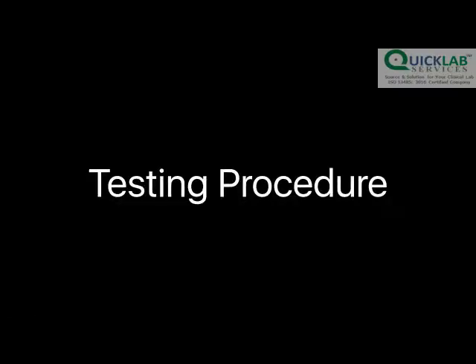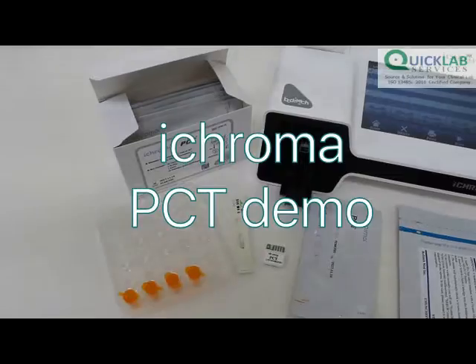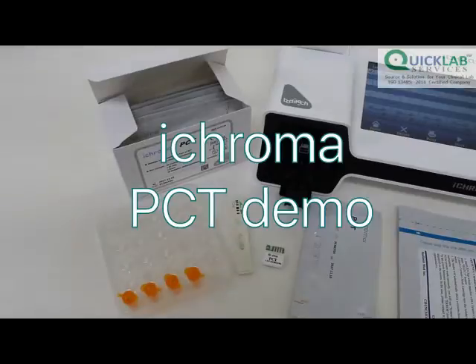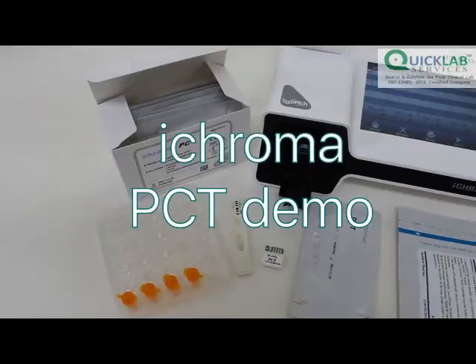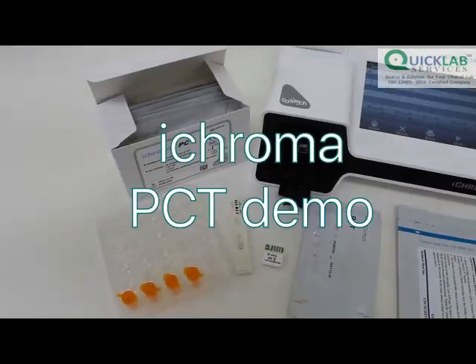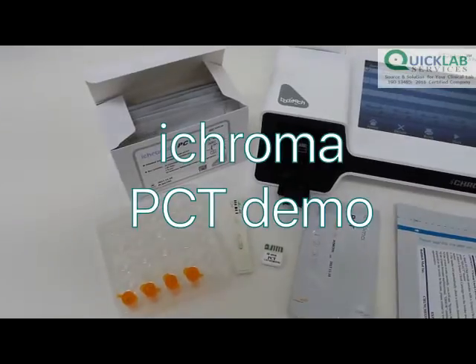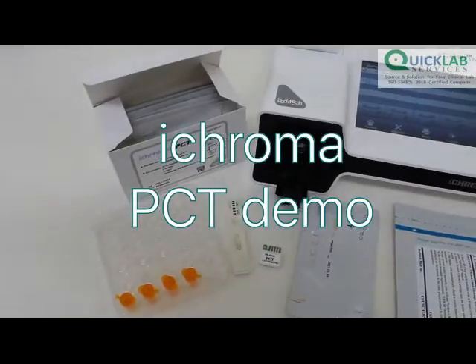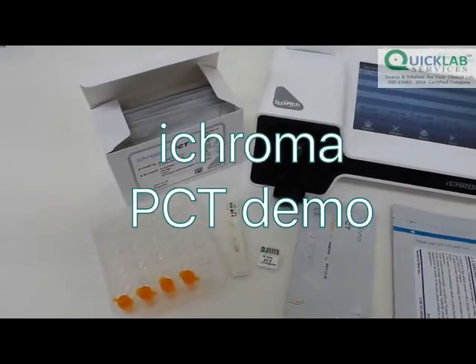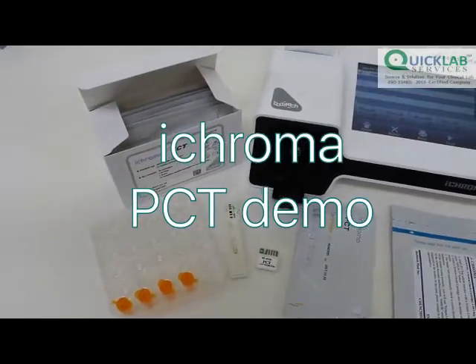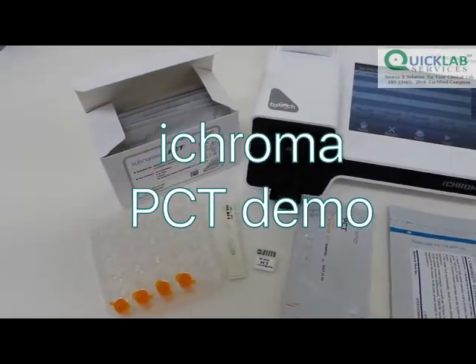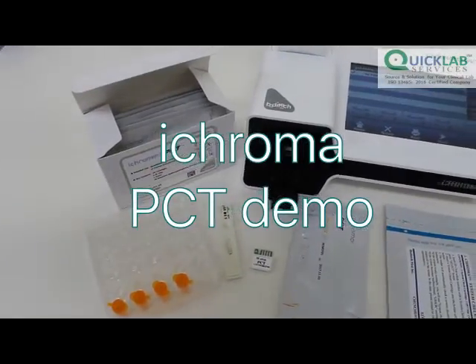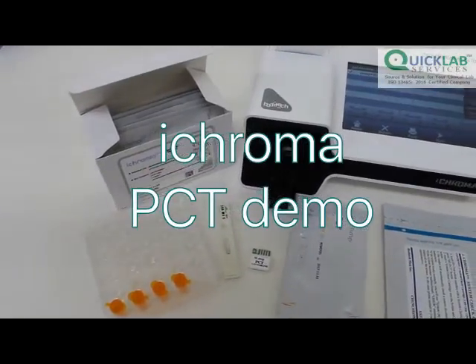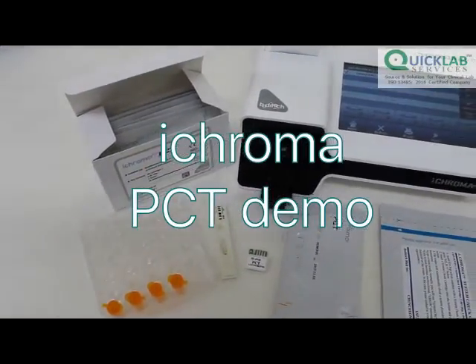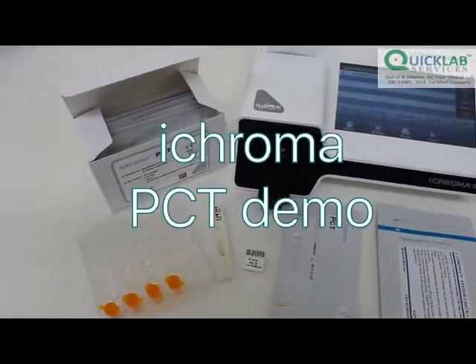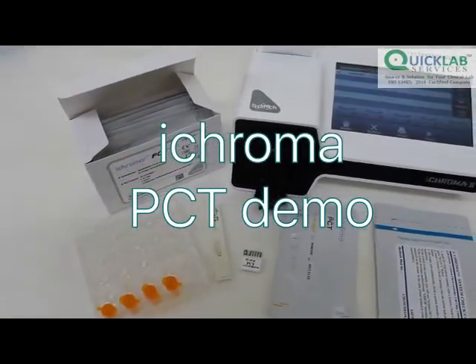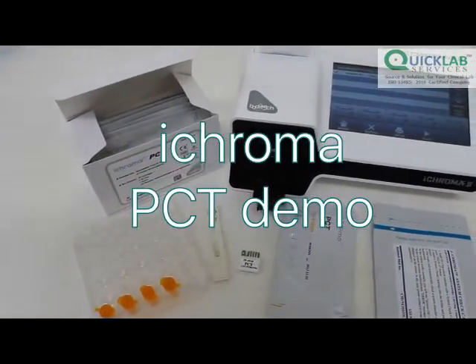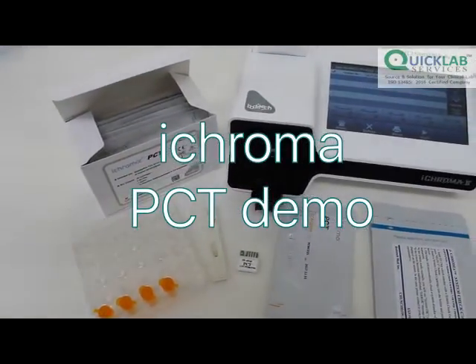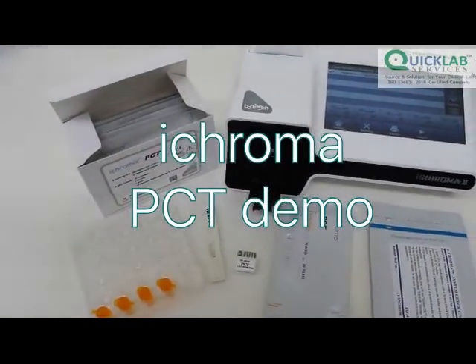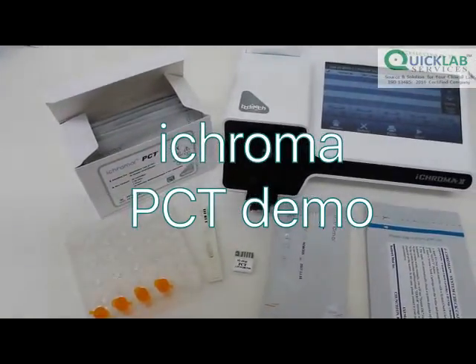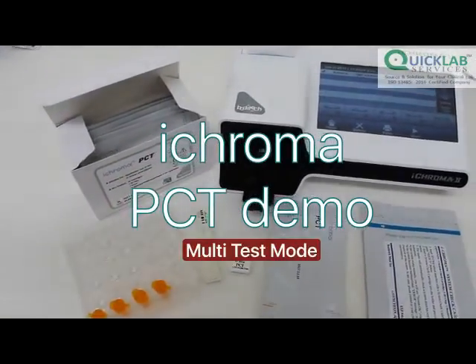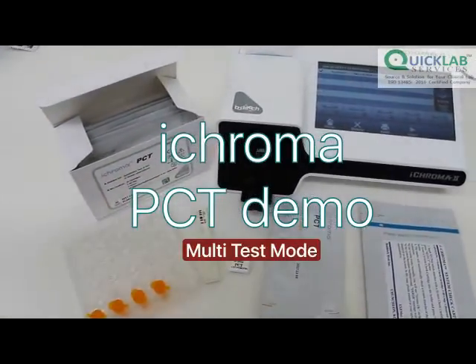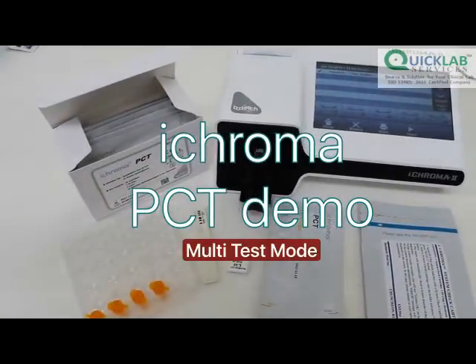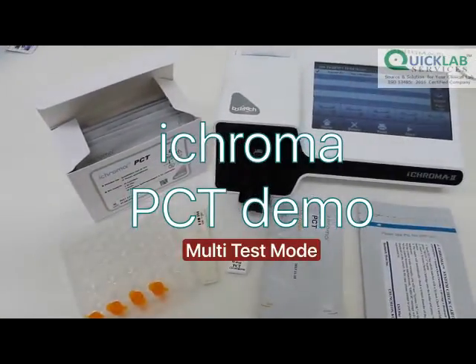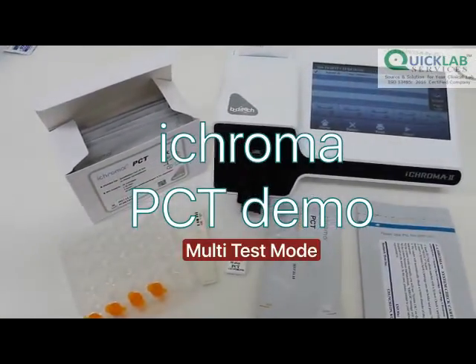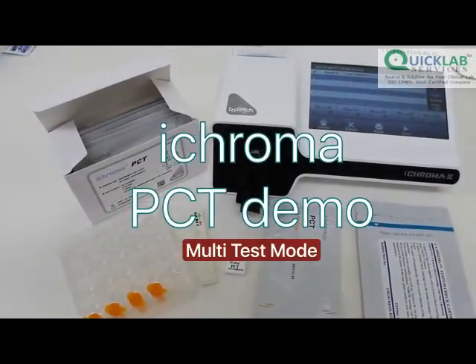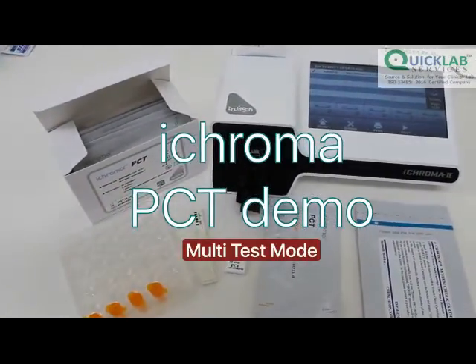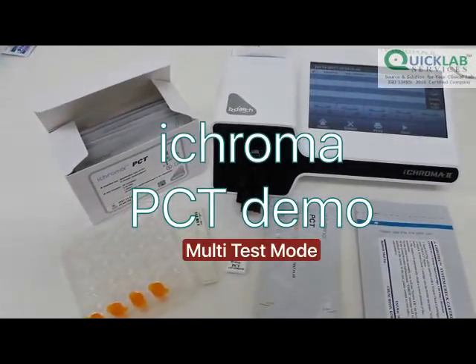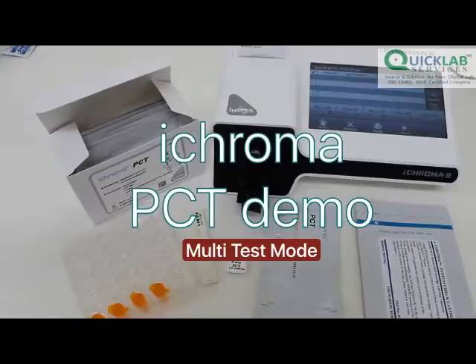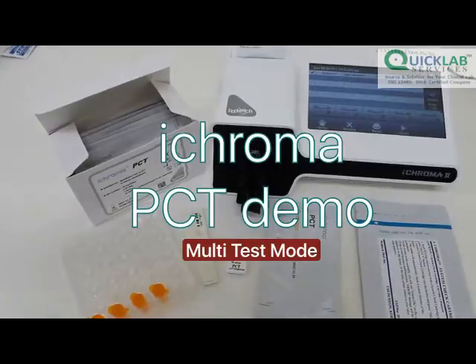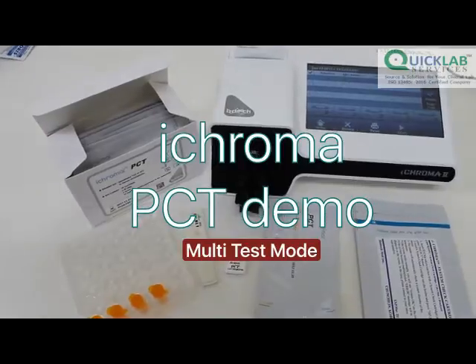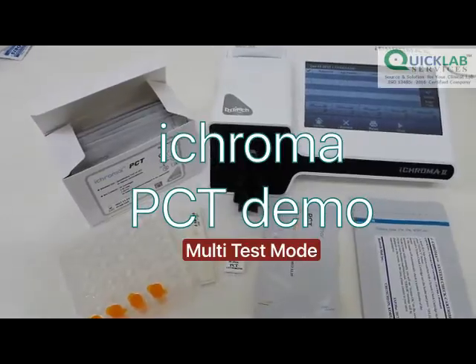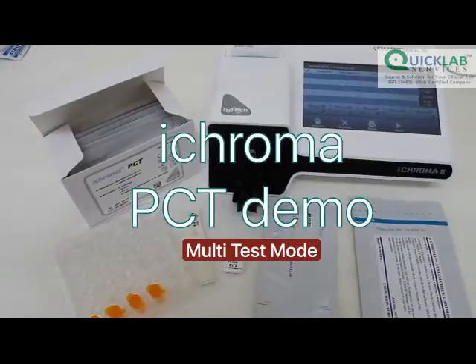In this video demo, we will be testing the level of PCT in a human sample using multitask mode.